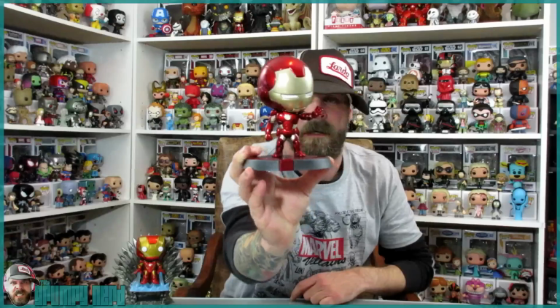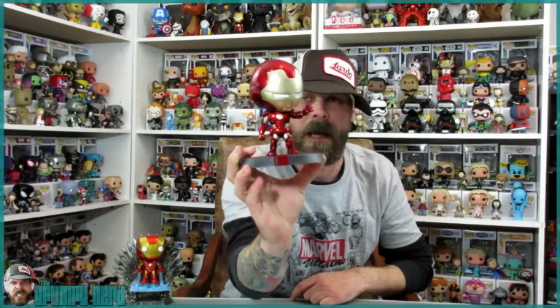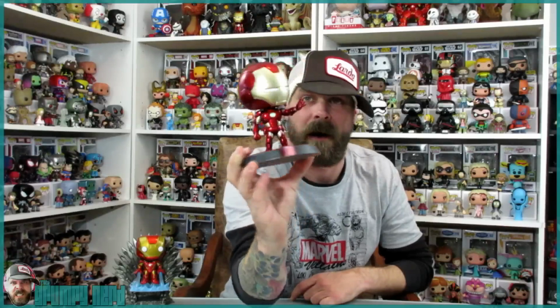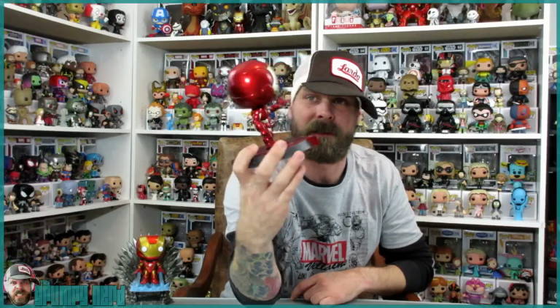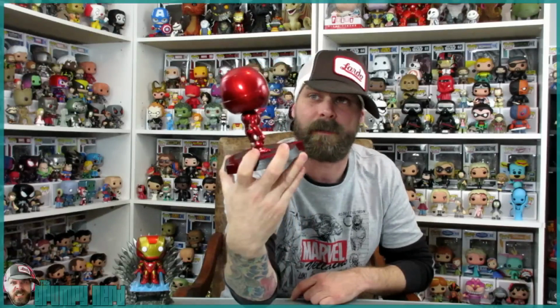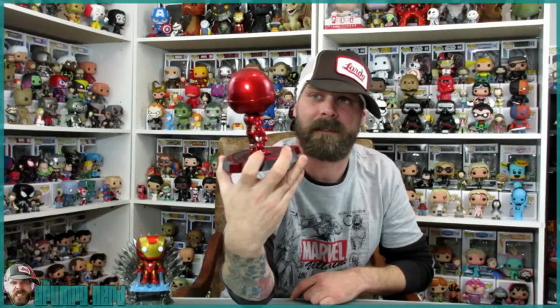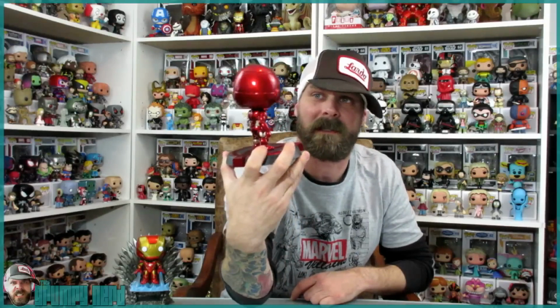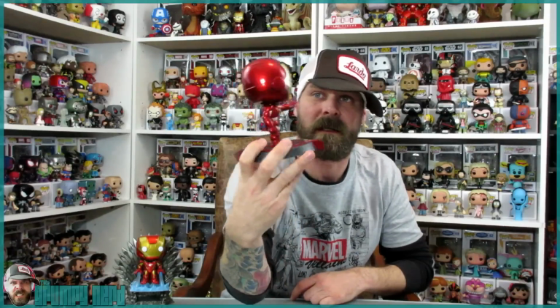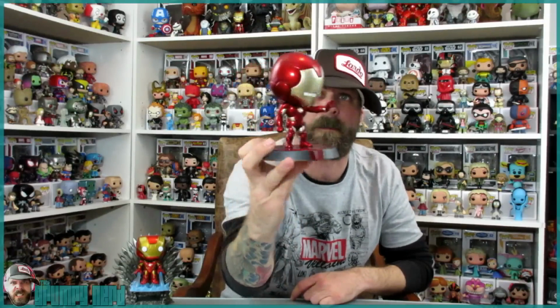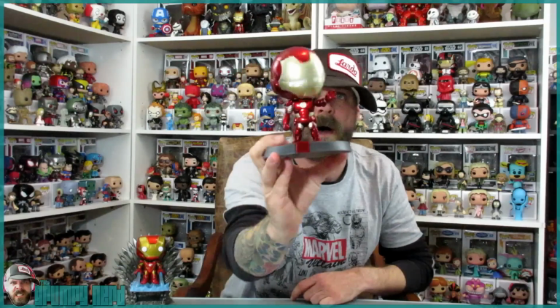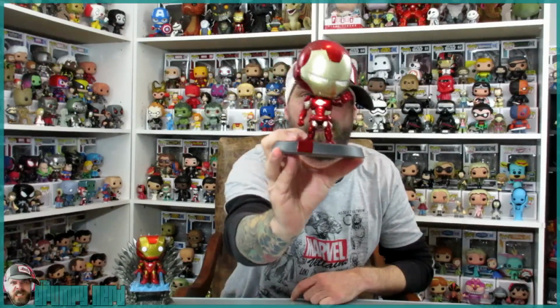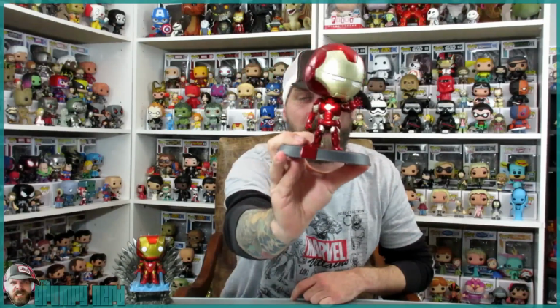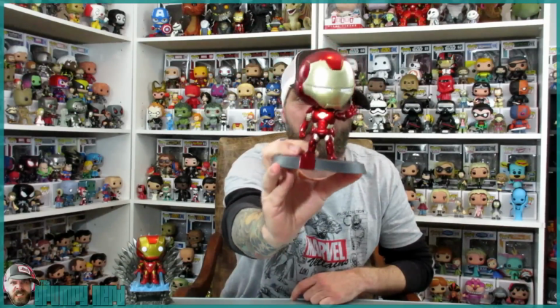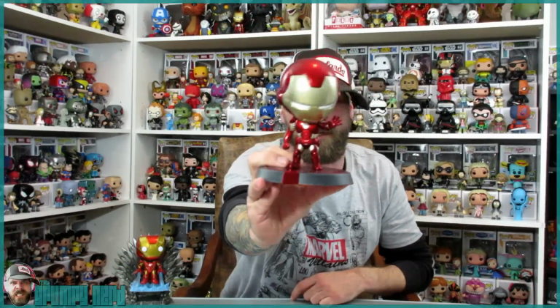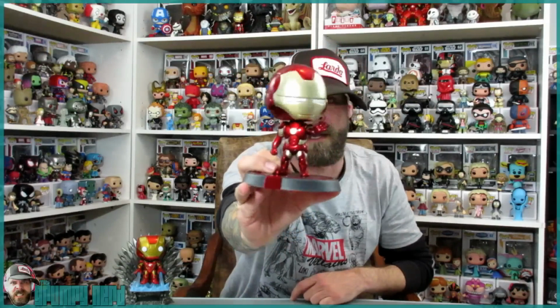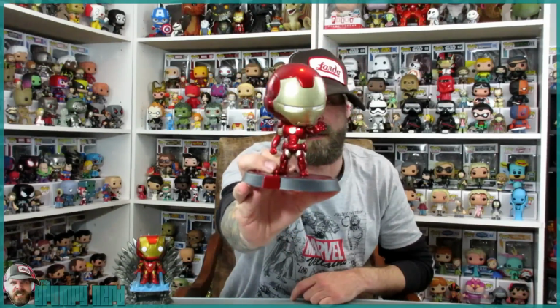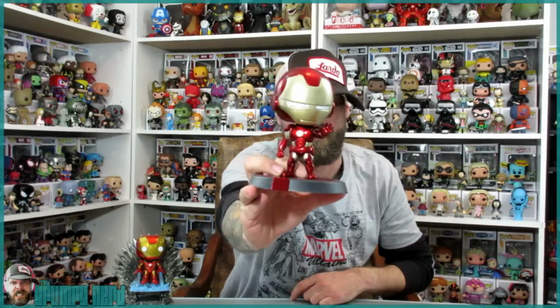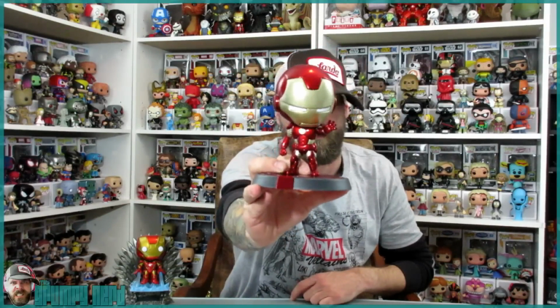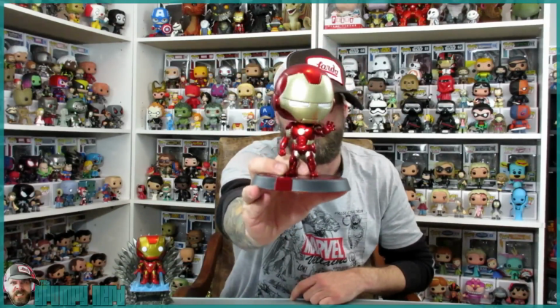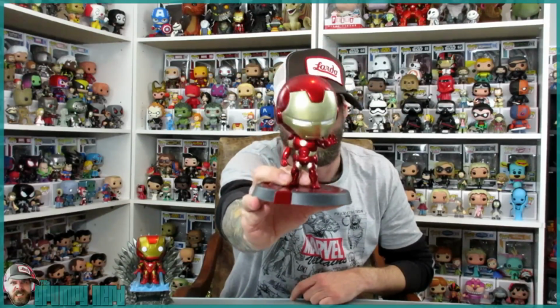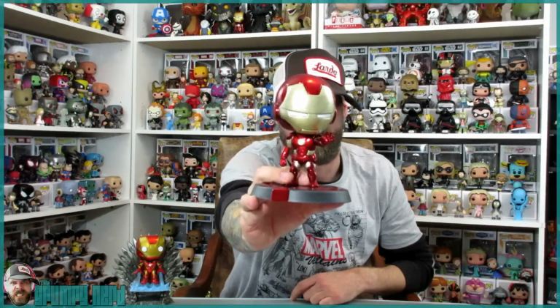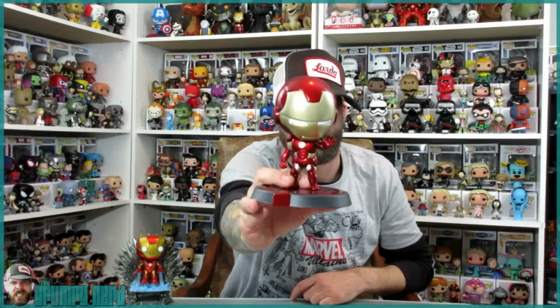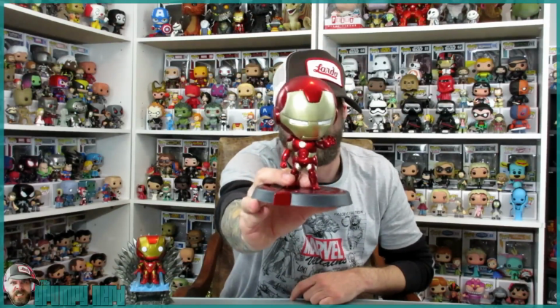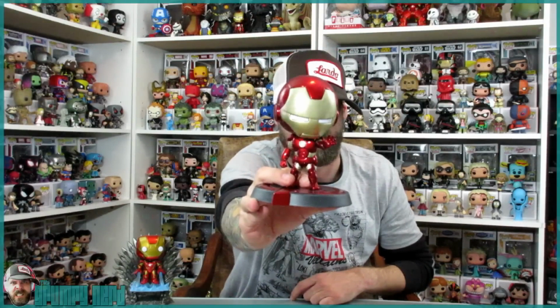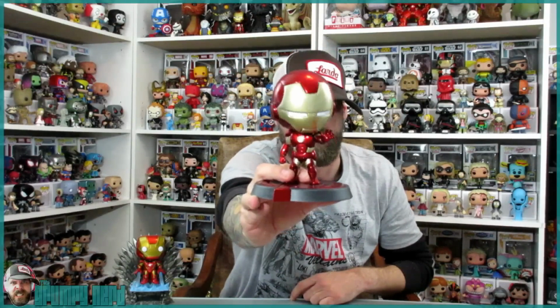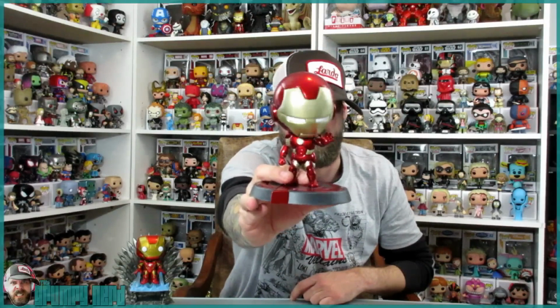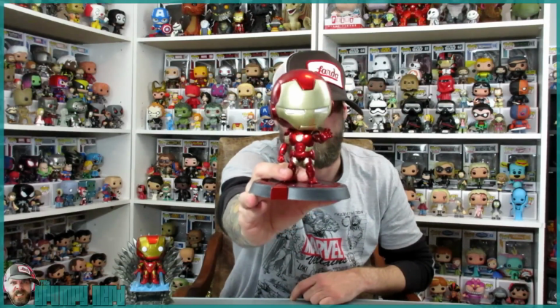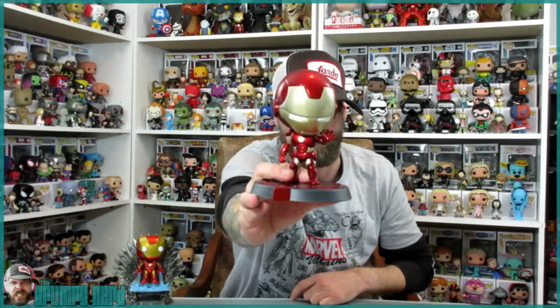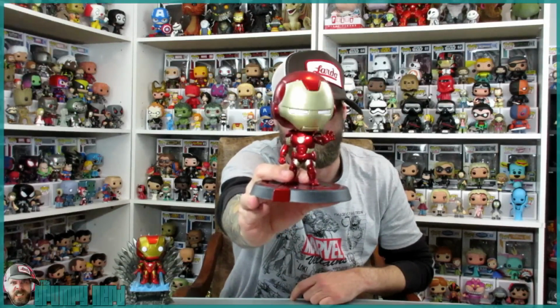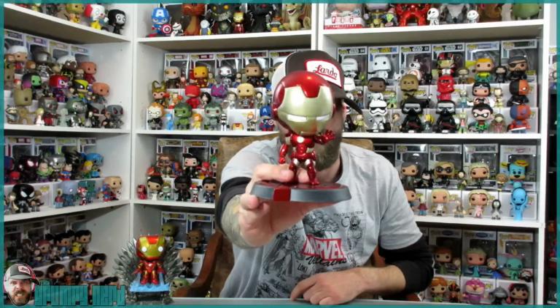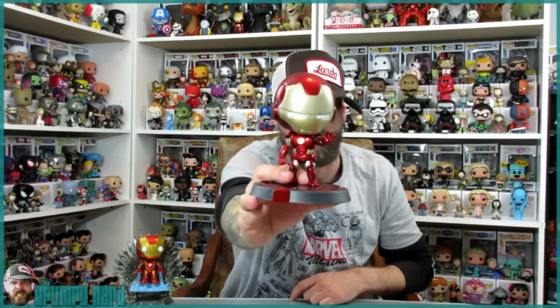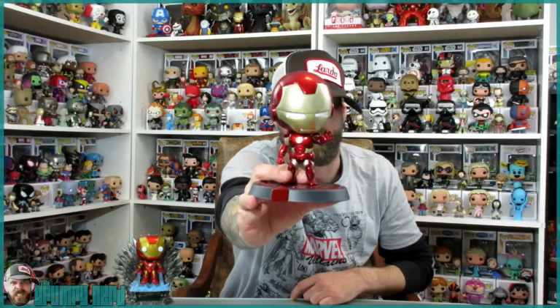The Iron Man Age of Ultron bobblehead. It's called the Hero Remix from Dragon Models and this thing is epic. Now as you can see, the bobblehead — because of licensing, they do the bobbles.